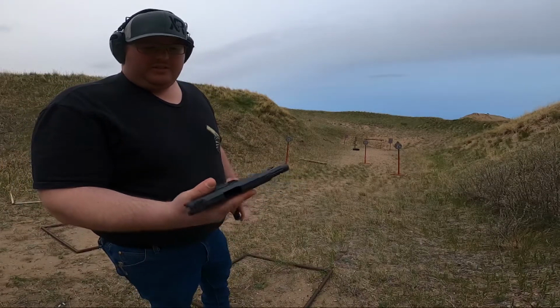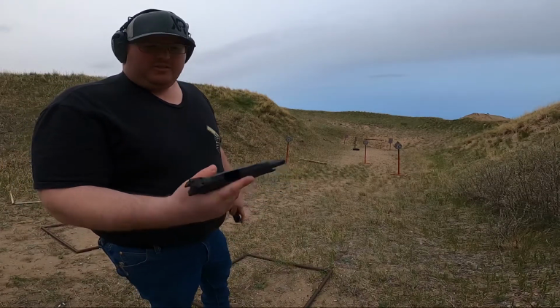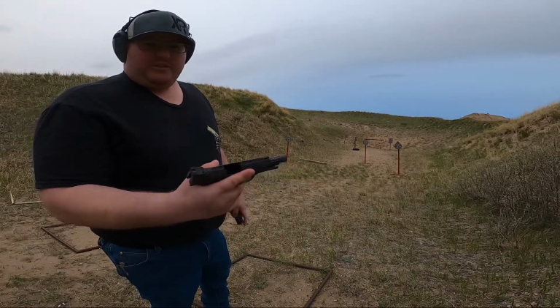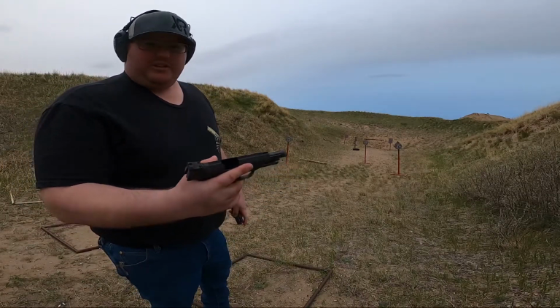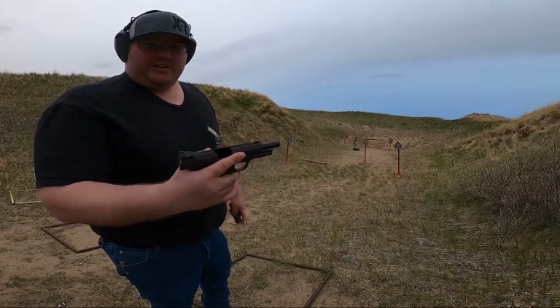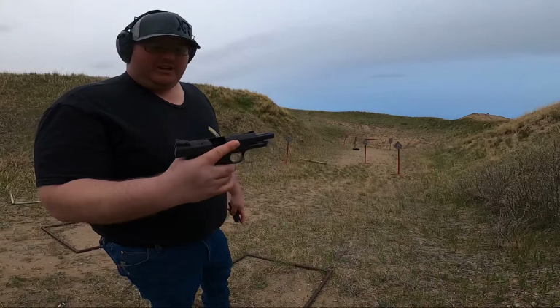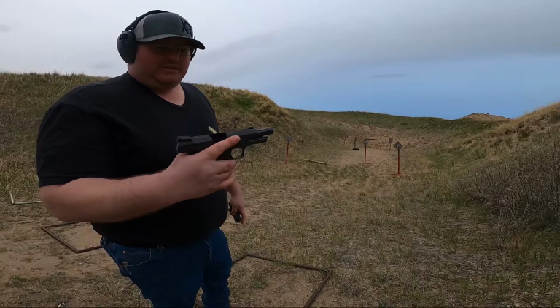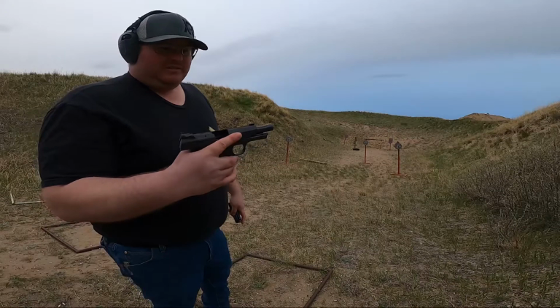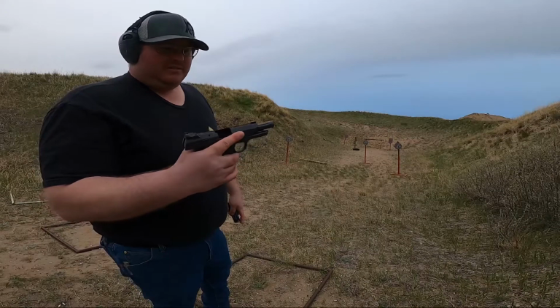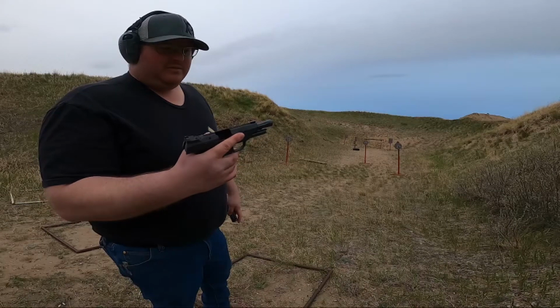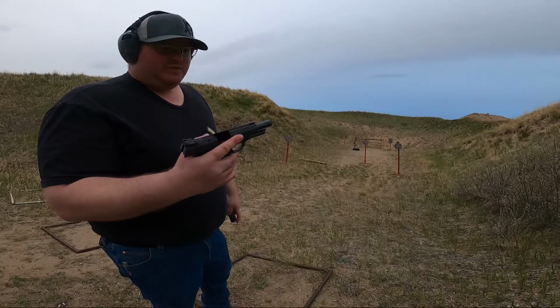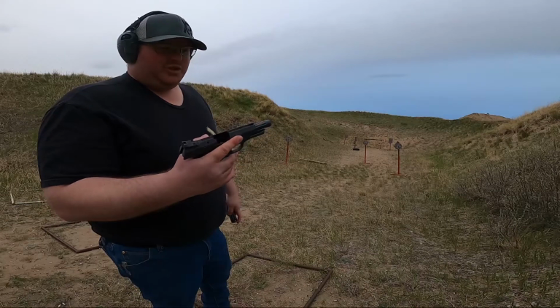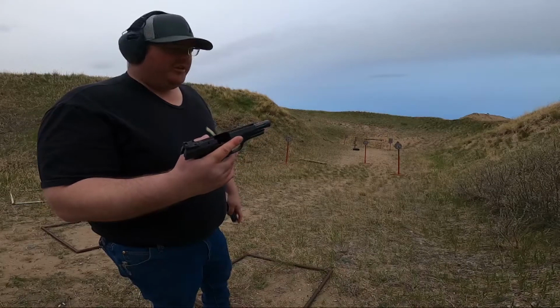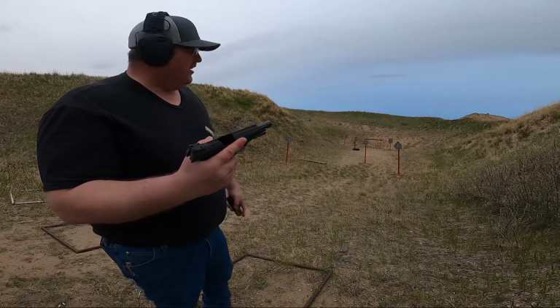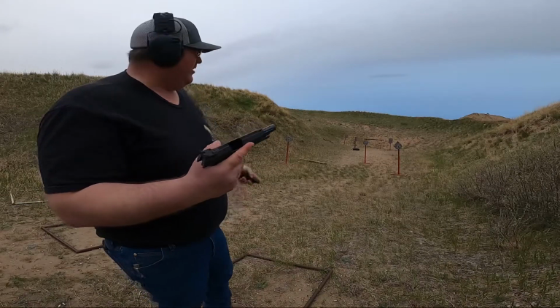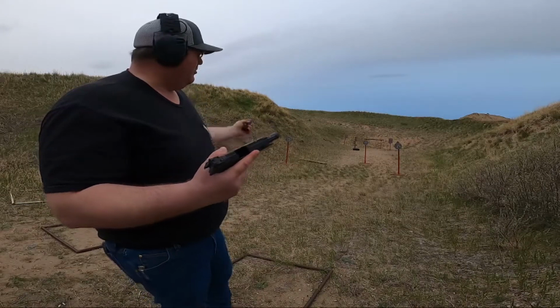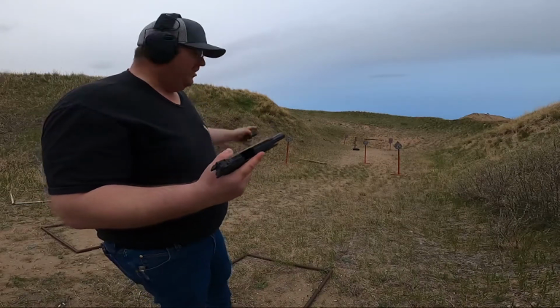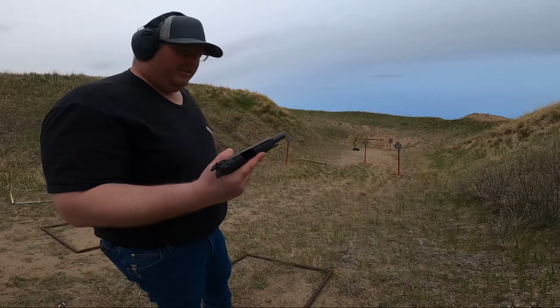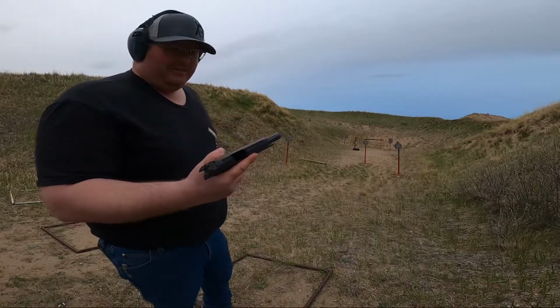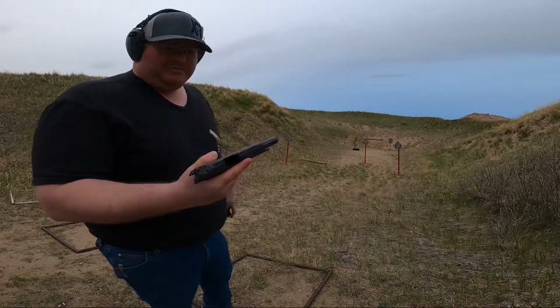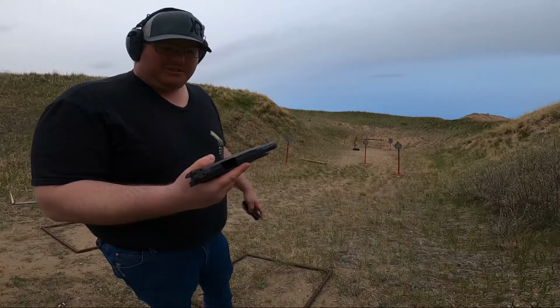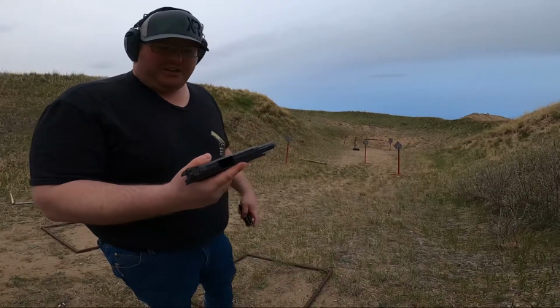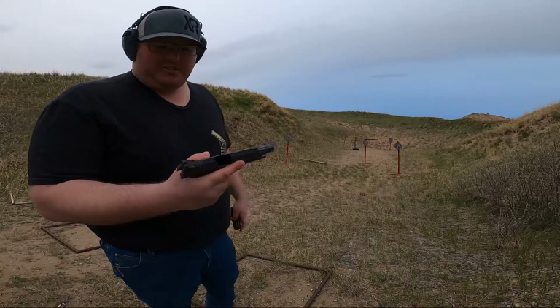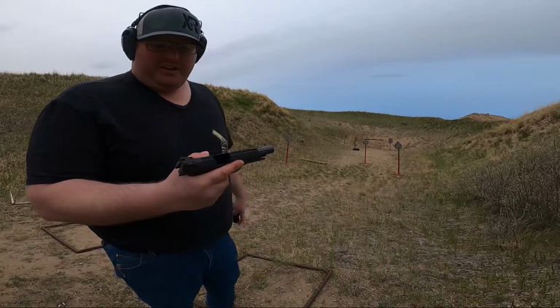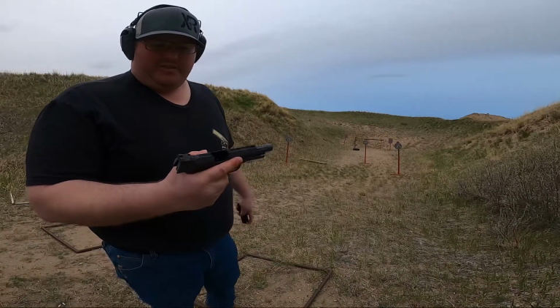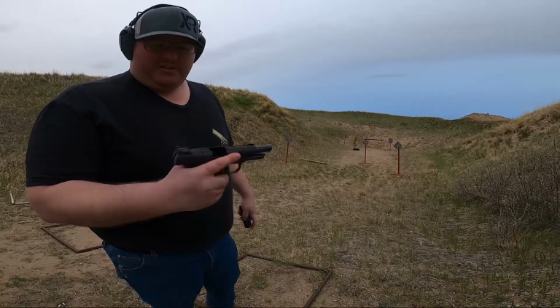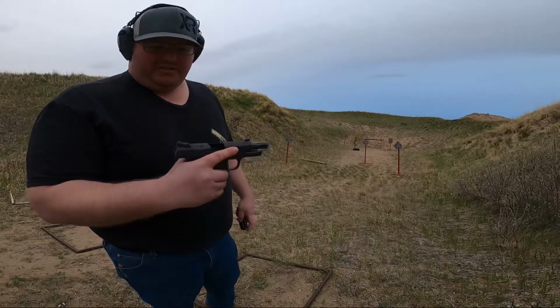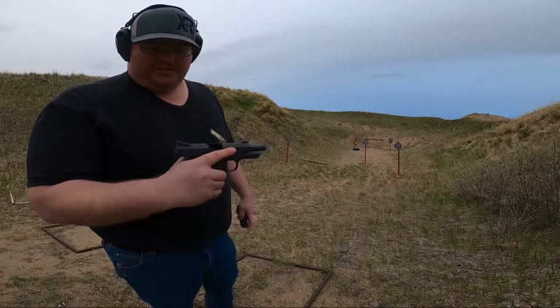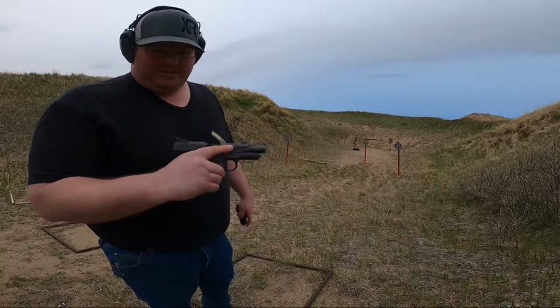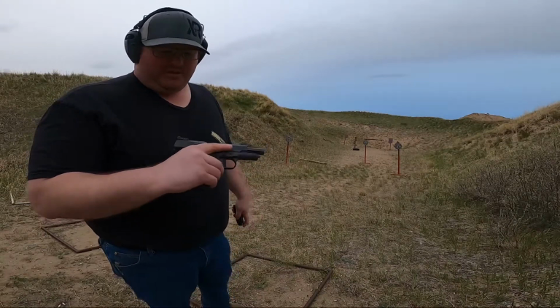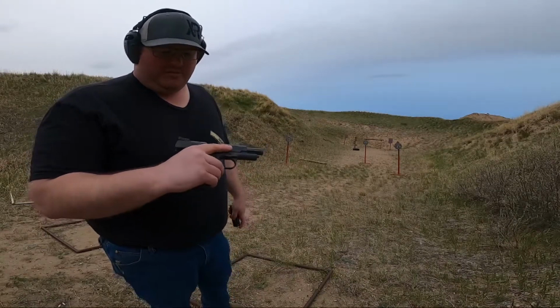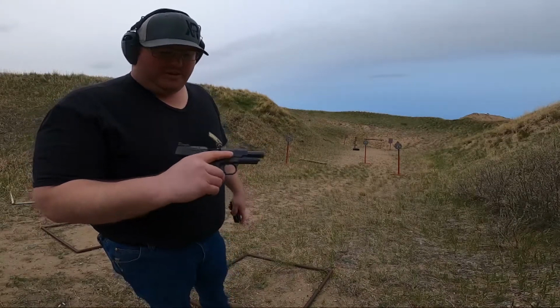We're just going to shoot it here on some steel, just kind of see how it feels, and just kind of go from there.